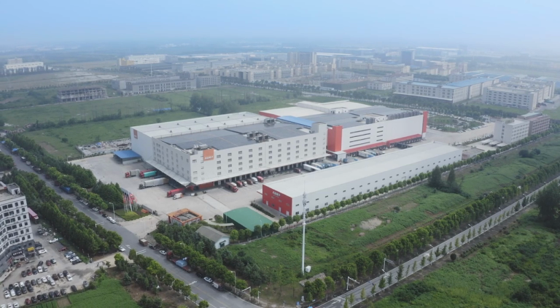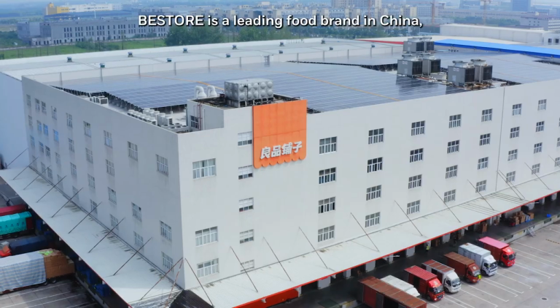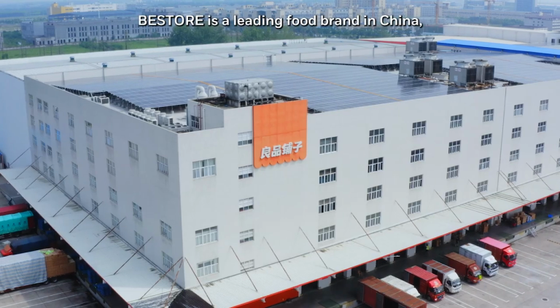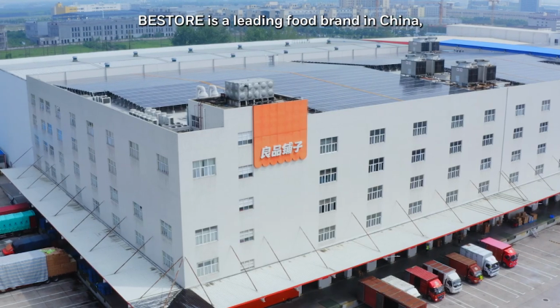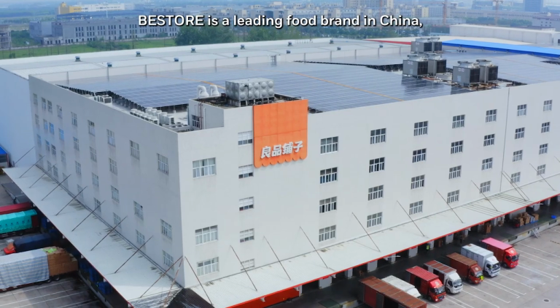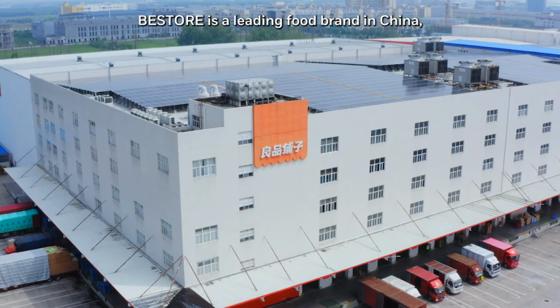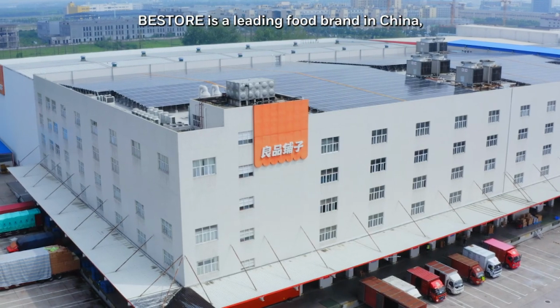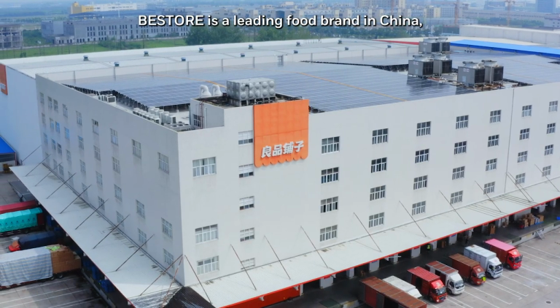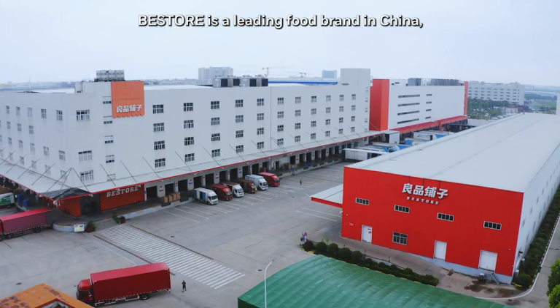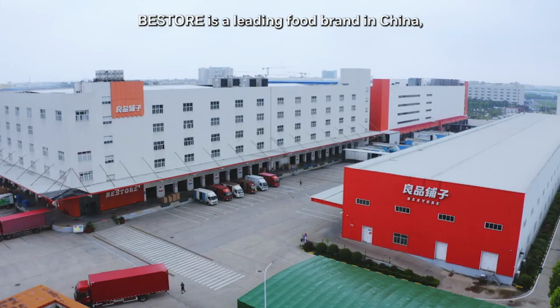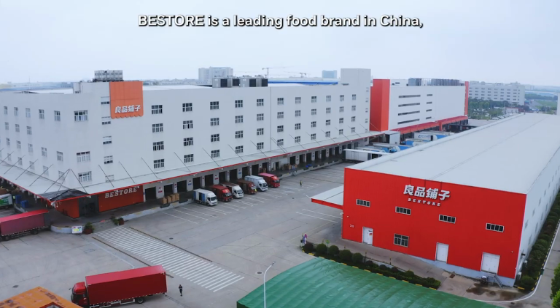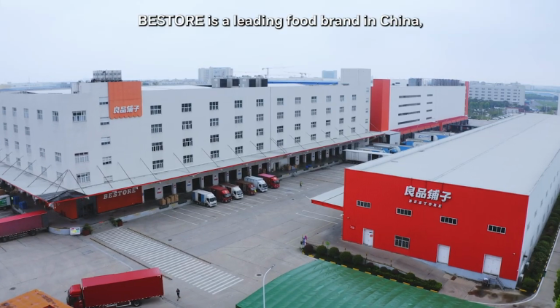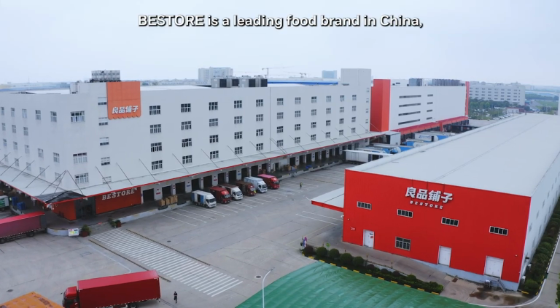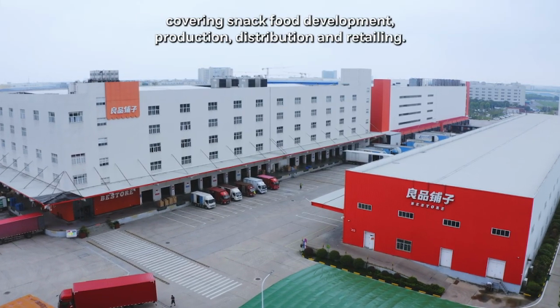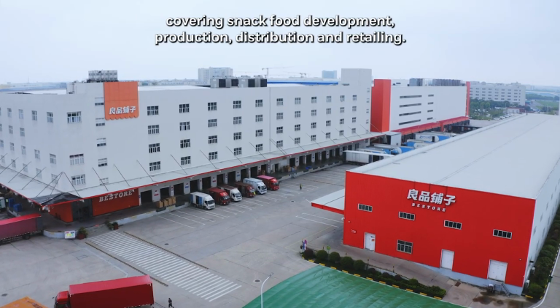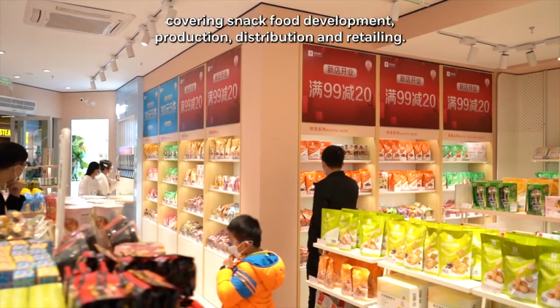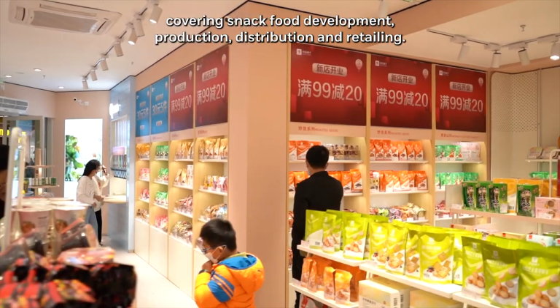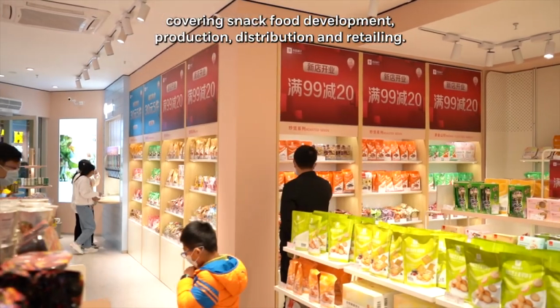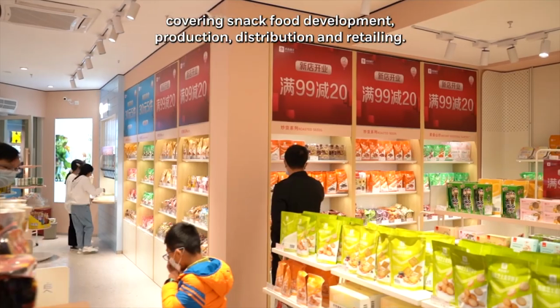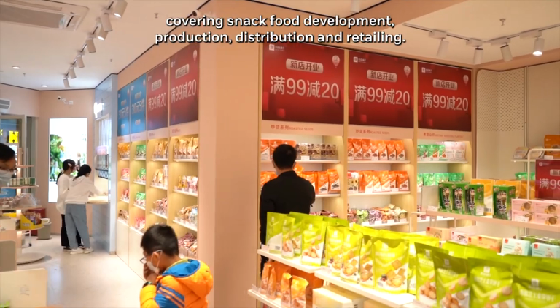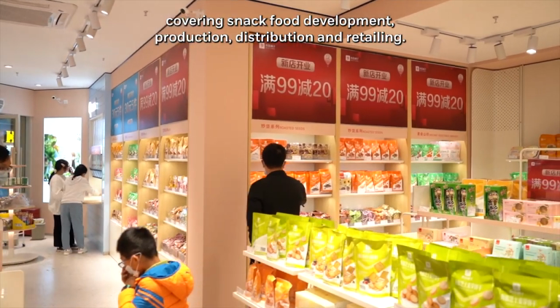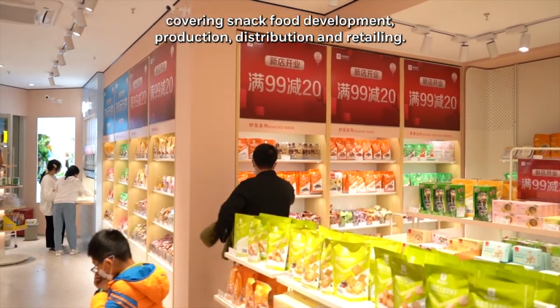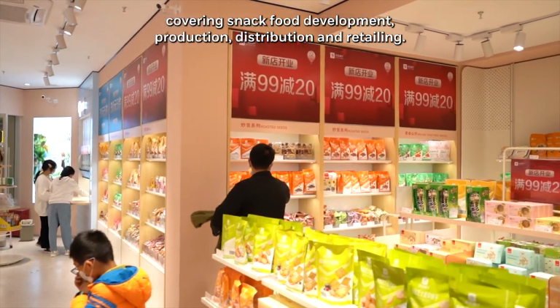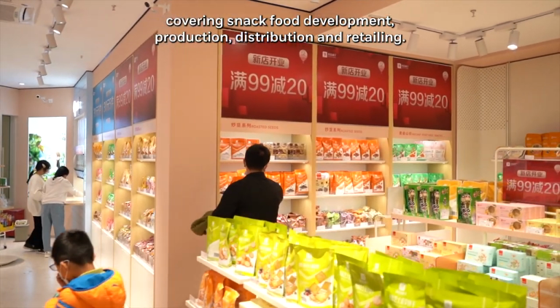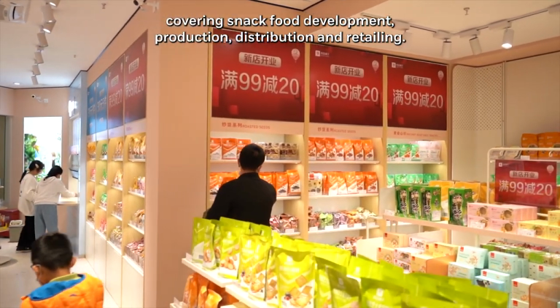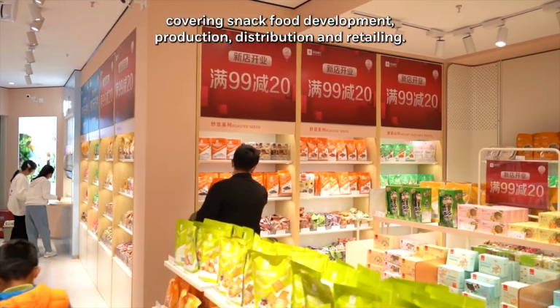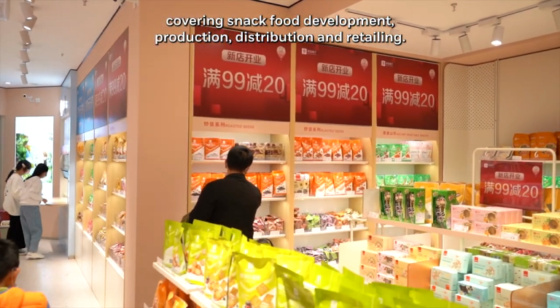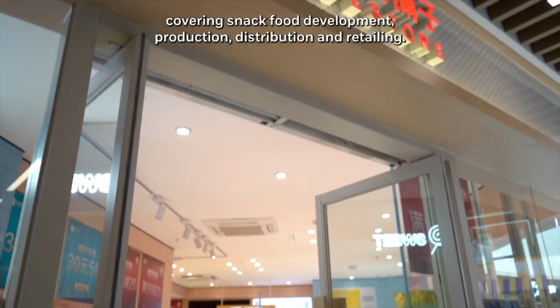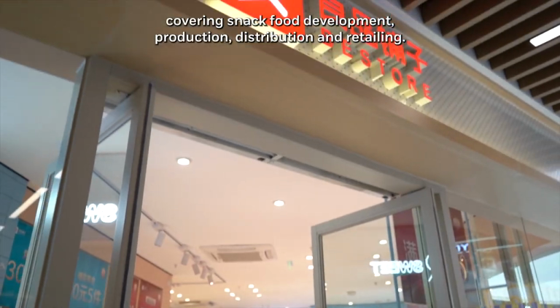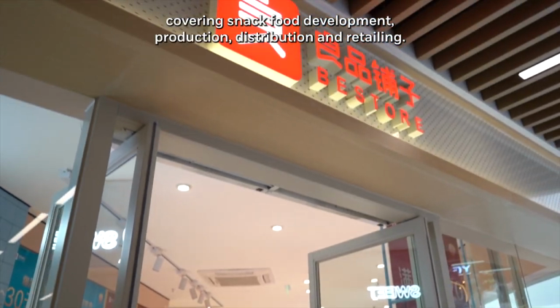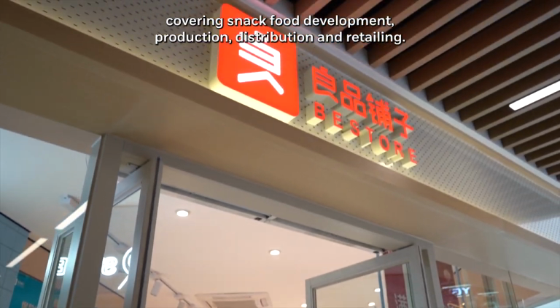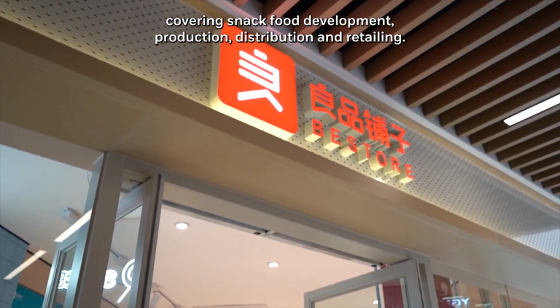Best Store is a leading food brand in China, covering snack food development, production, distribution and retailing.